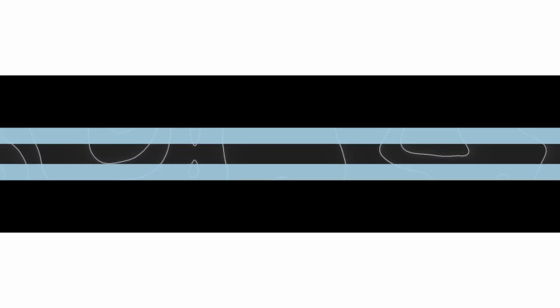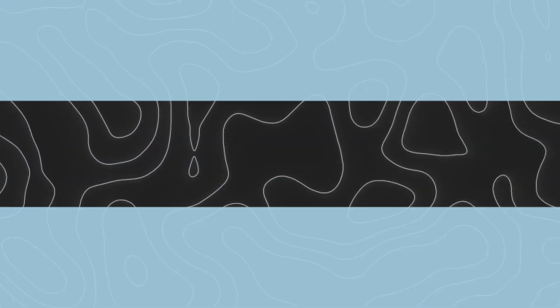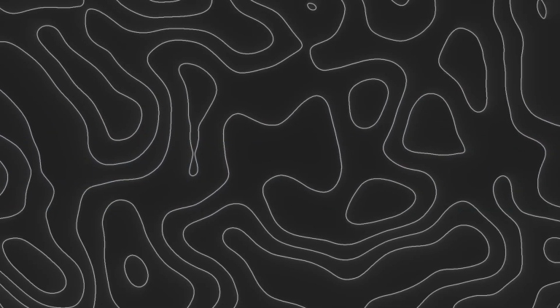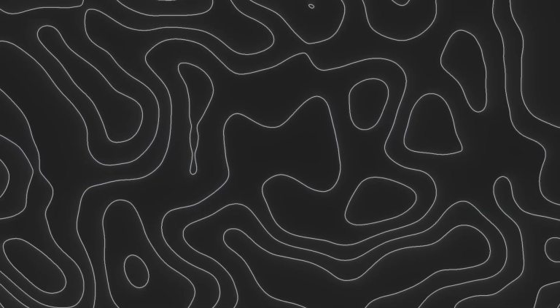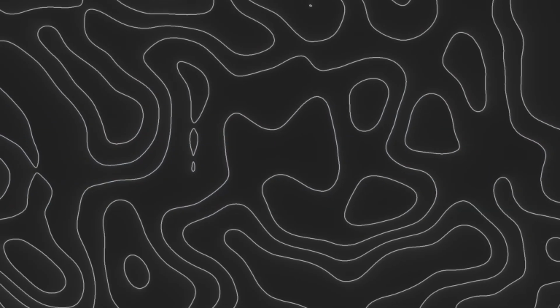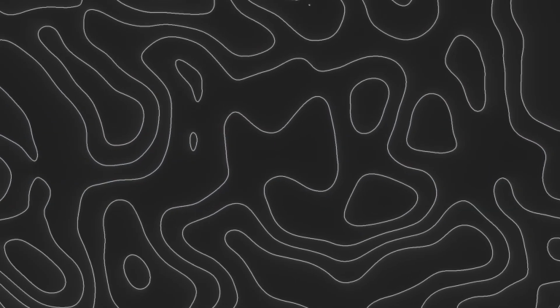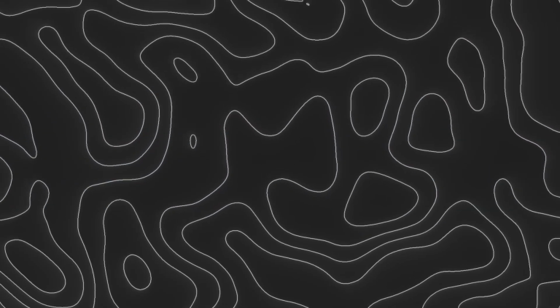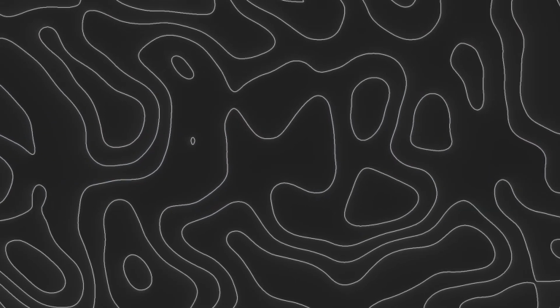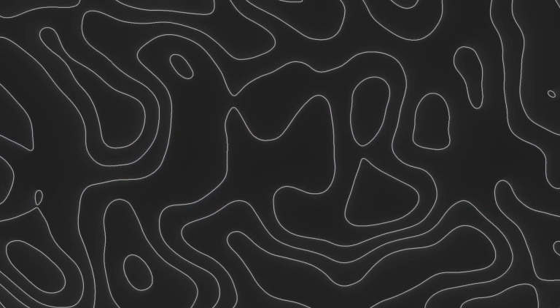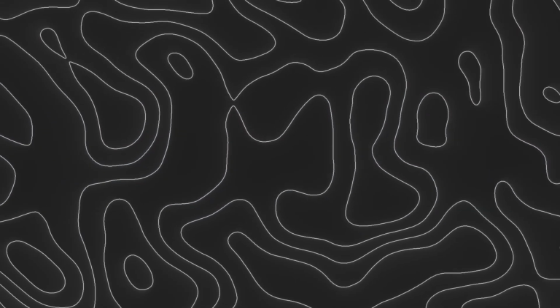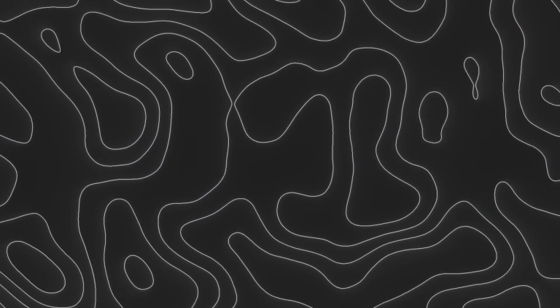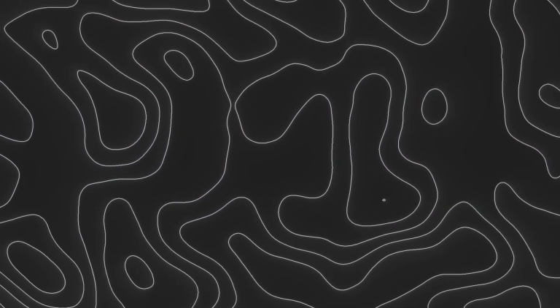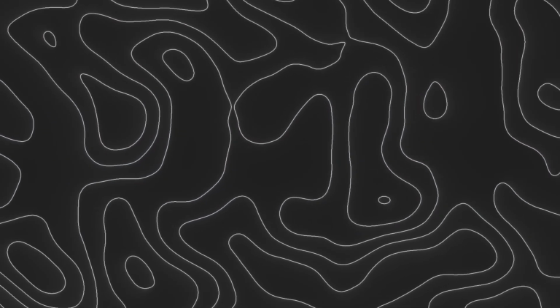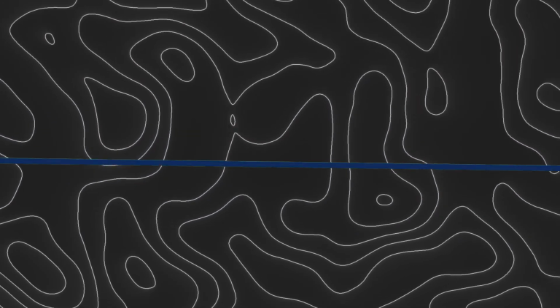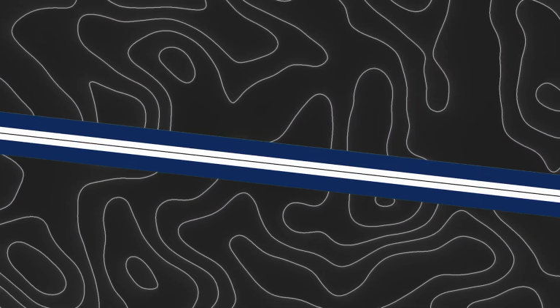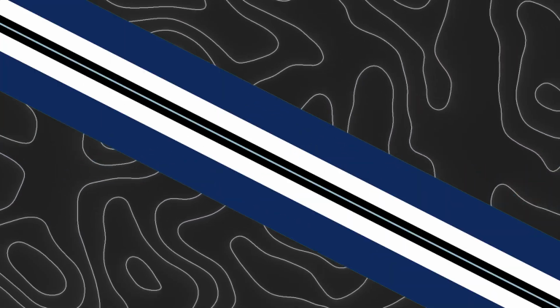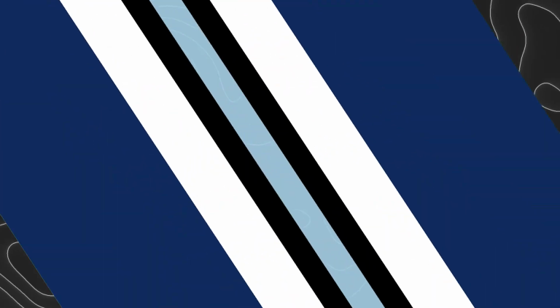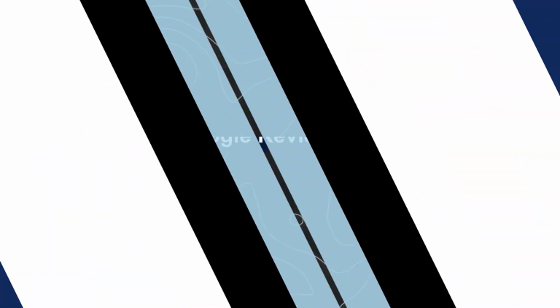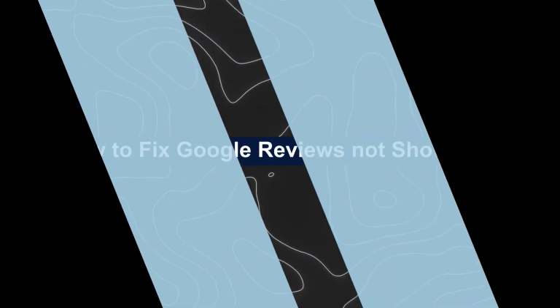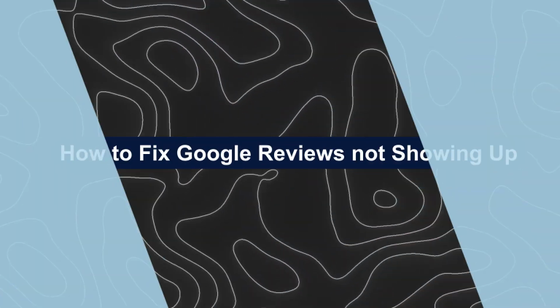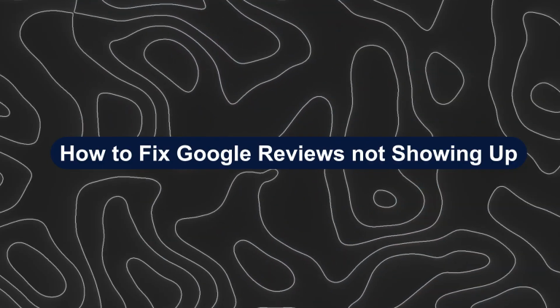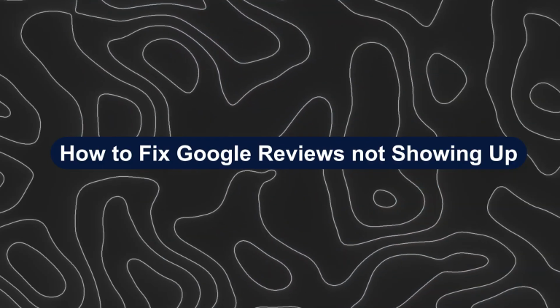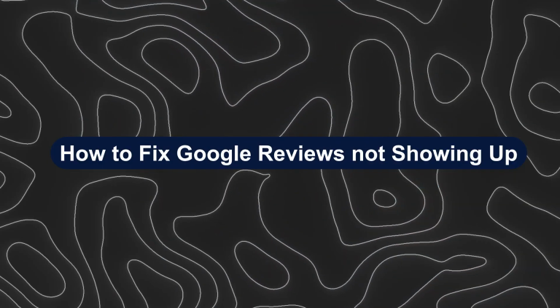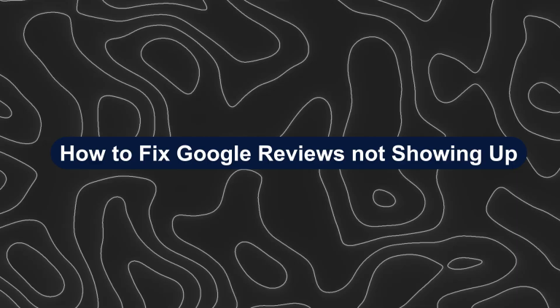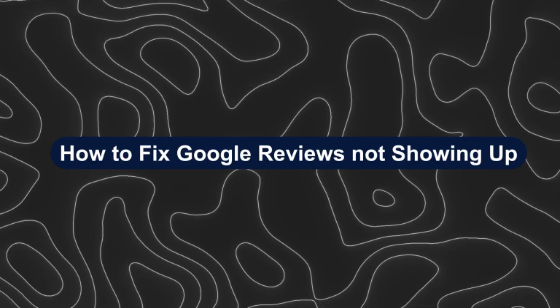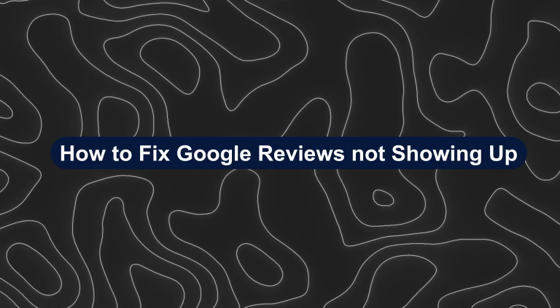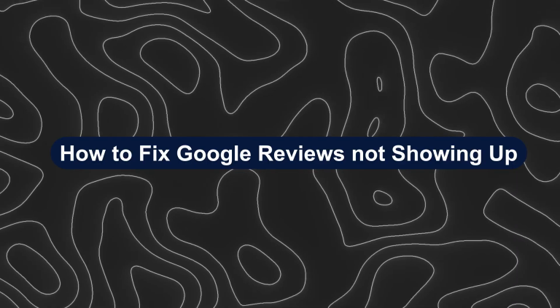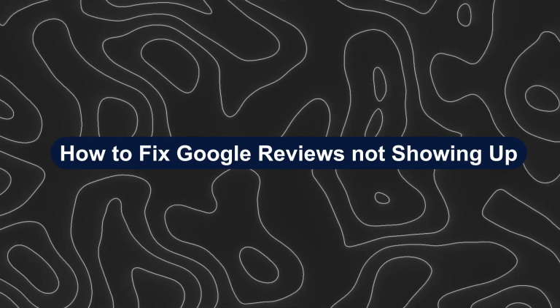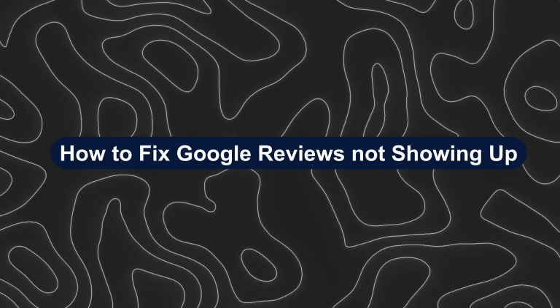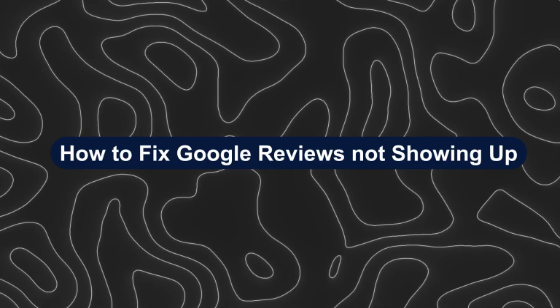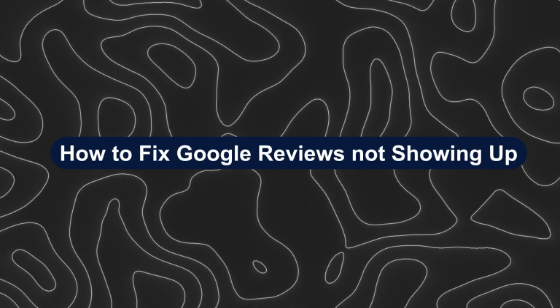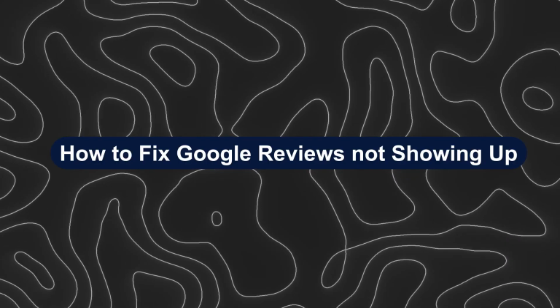Hey everyone, Zayn here, and today I'm going to show you how to fix Google reviews not showing up.